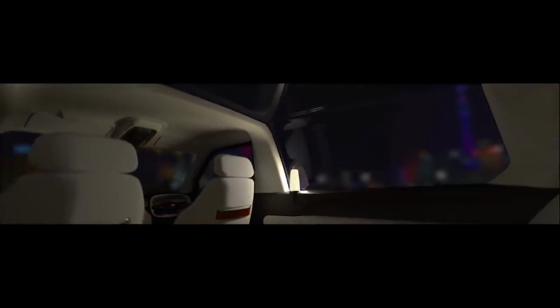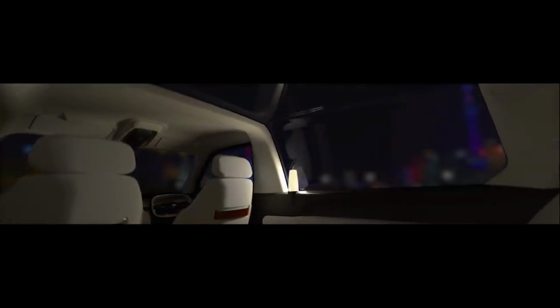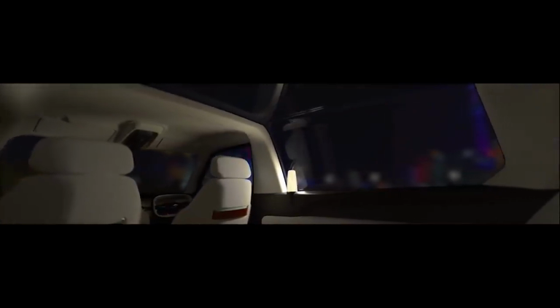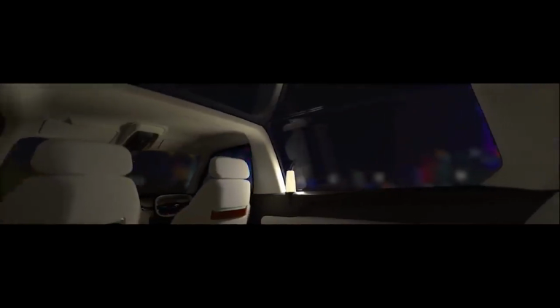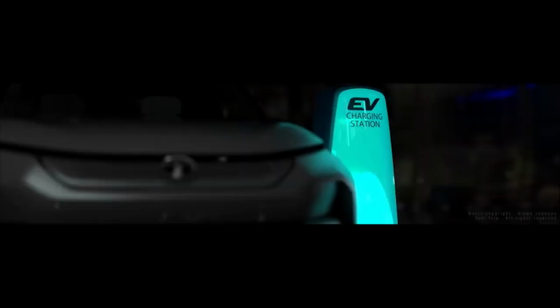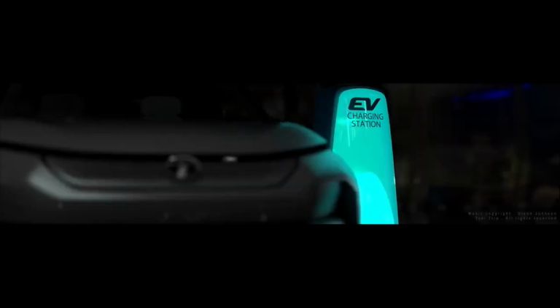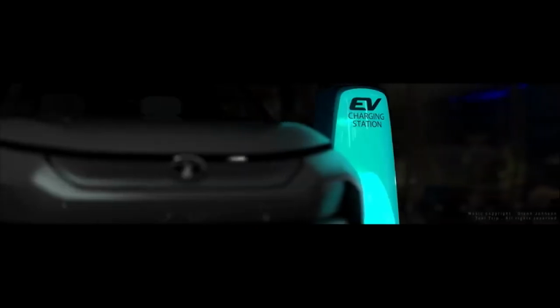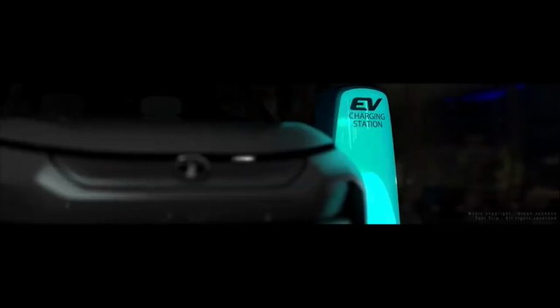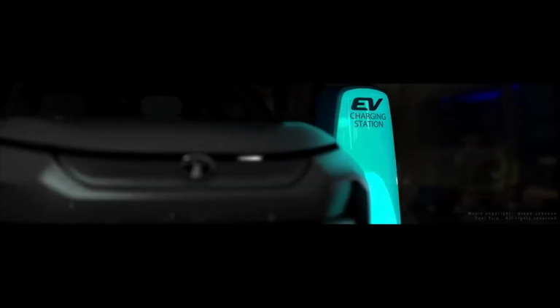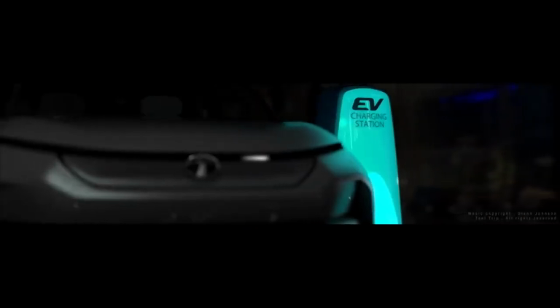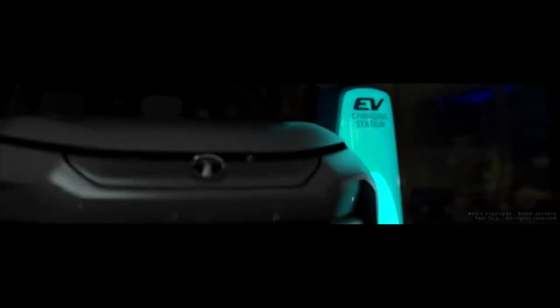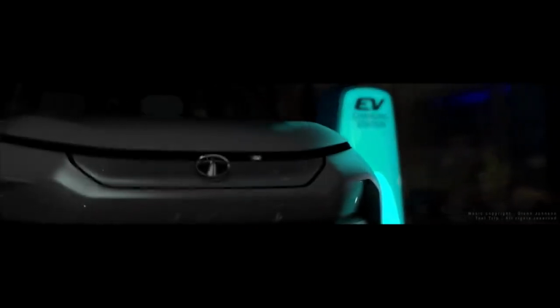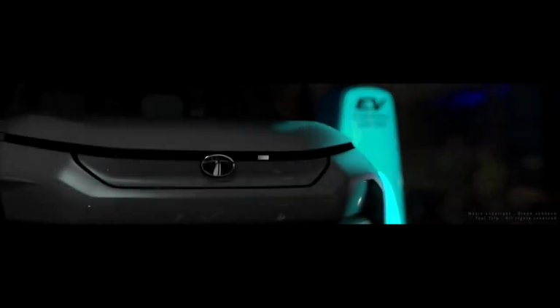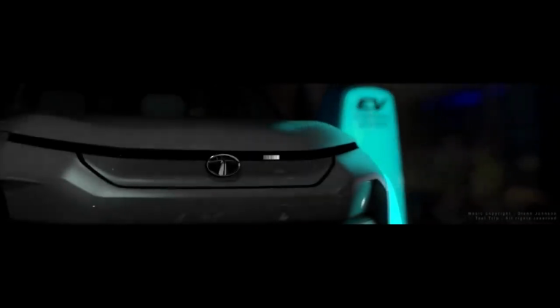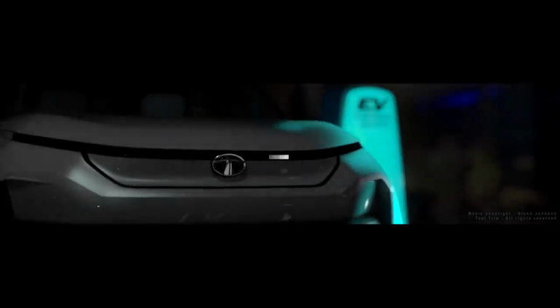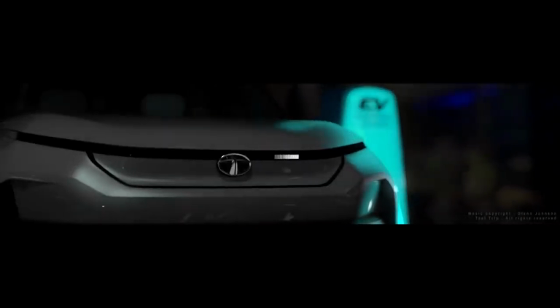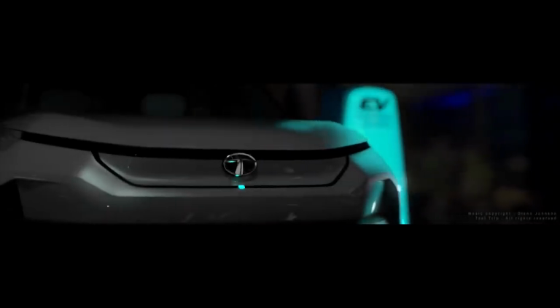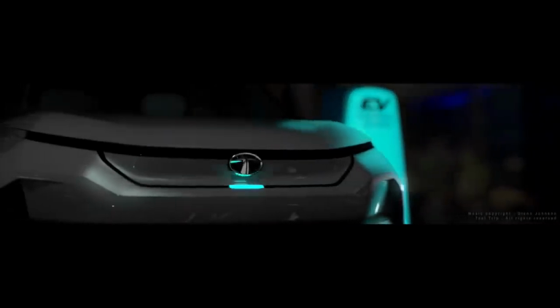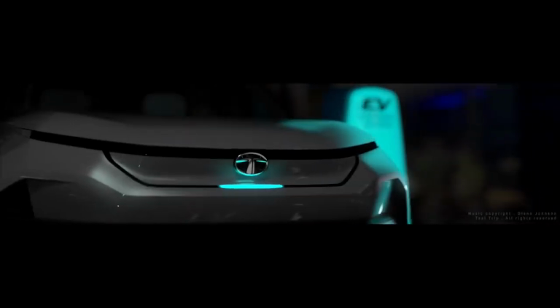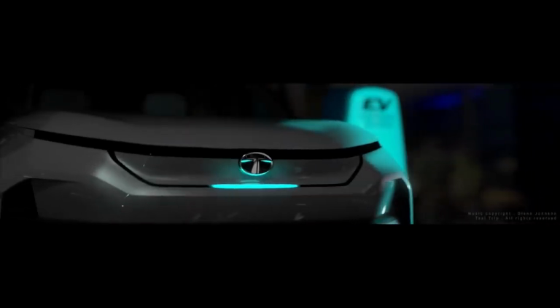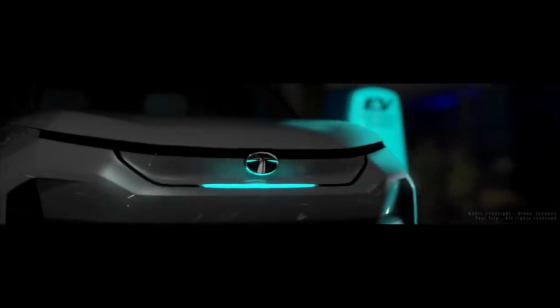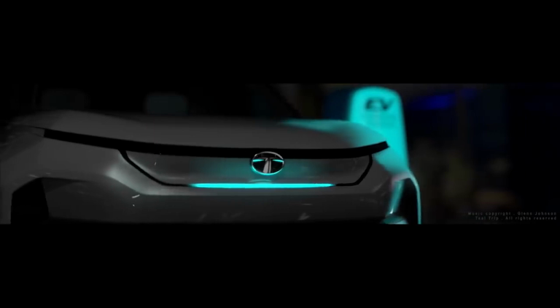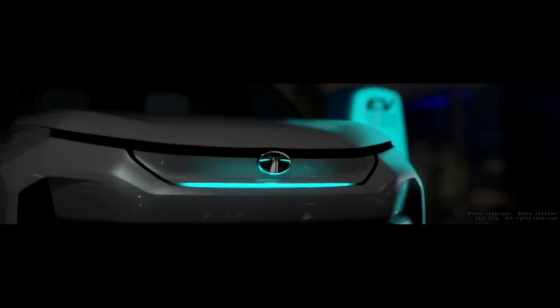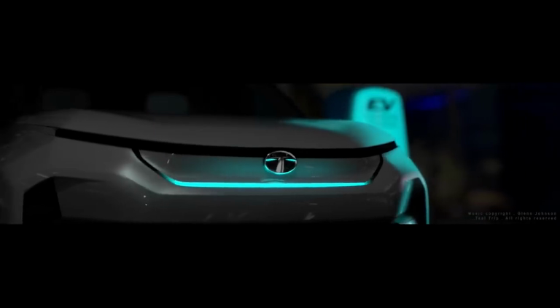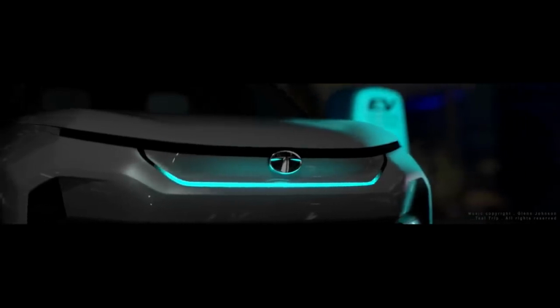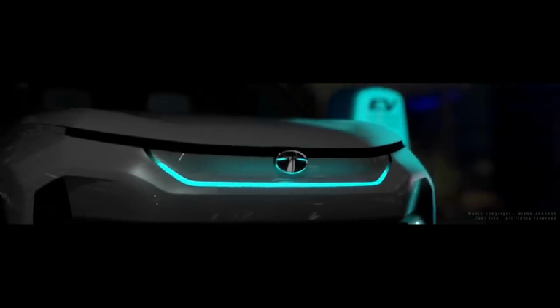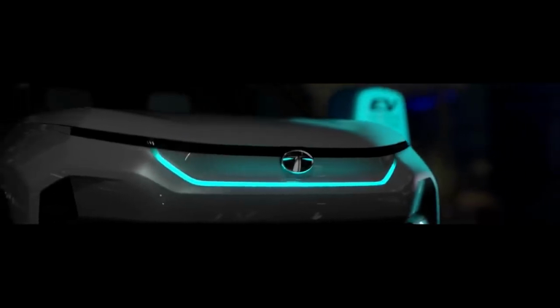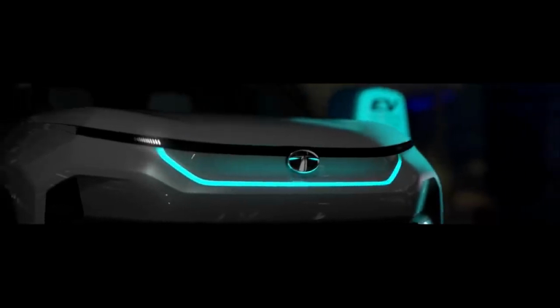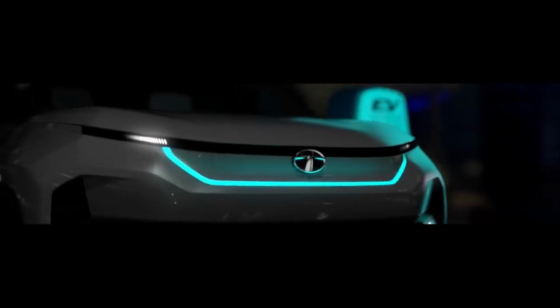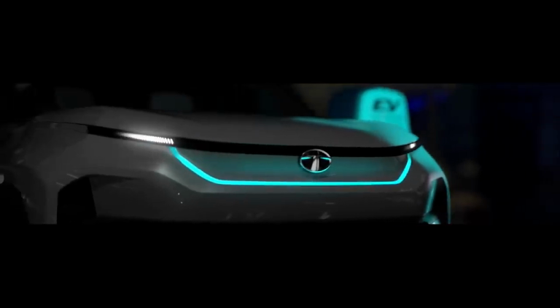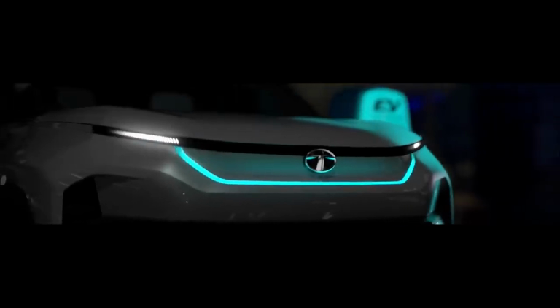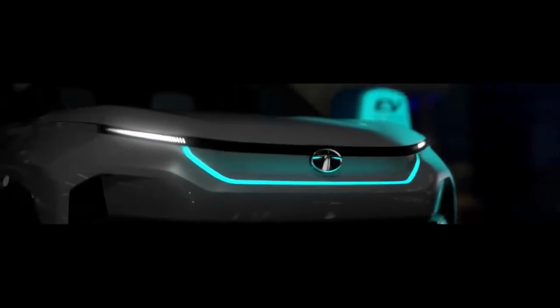The new Tata Sierra will be loaded with safety features such as multiple airbags, ABS with EBD, and a full suite of advanced driver assistance systems.